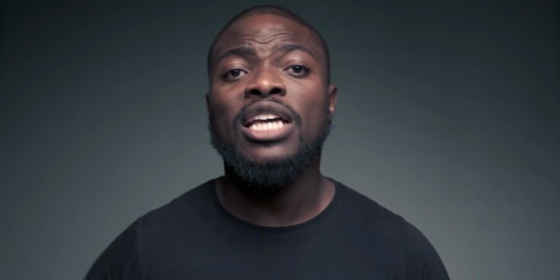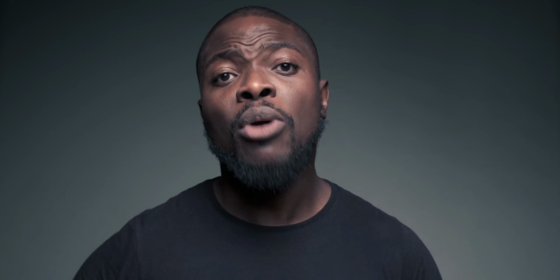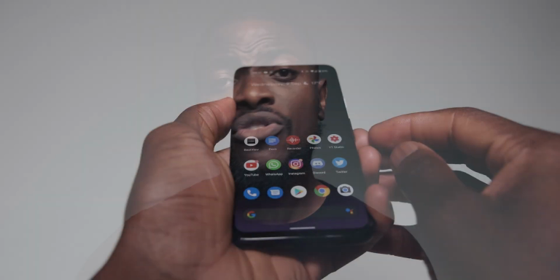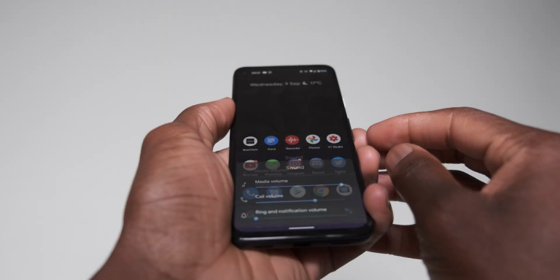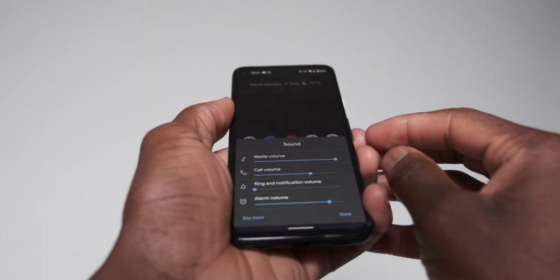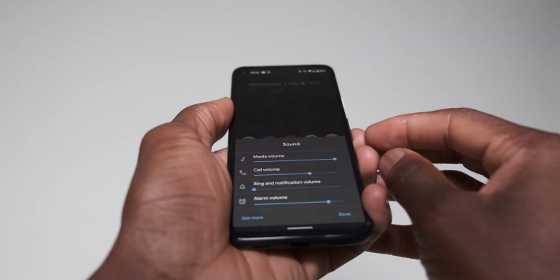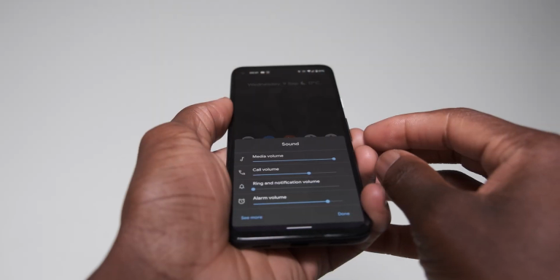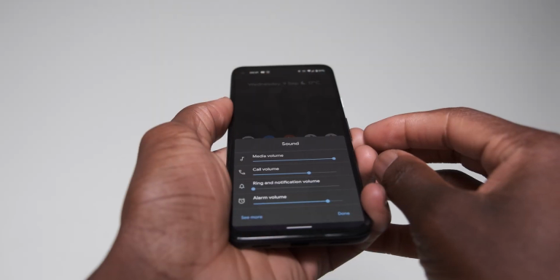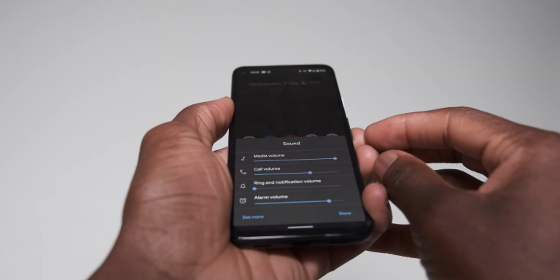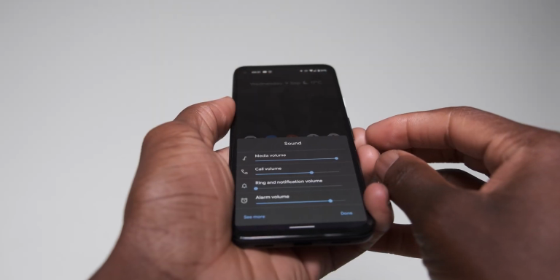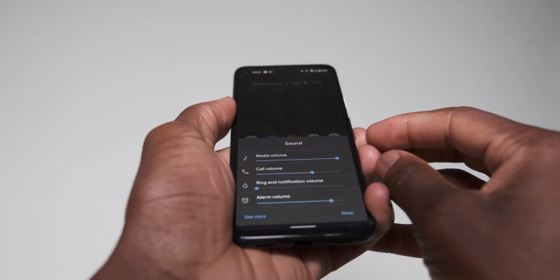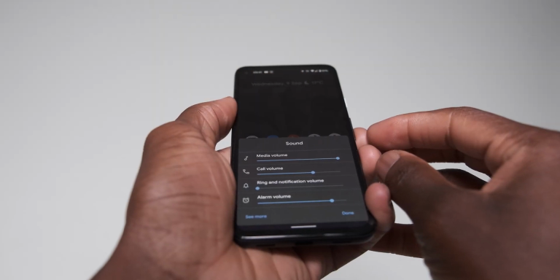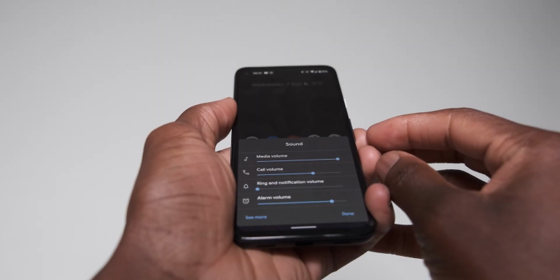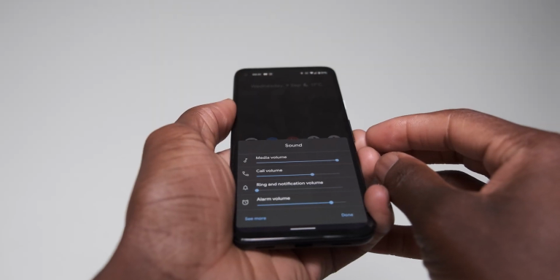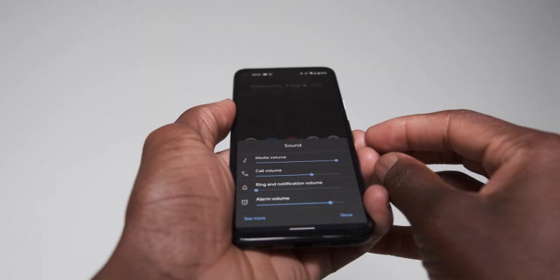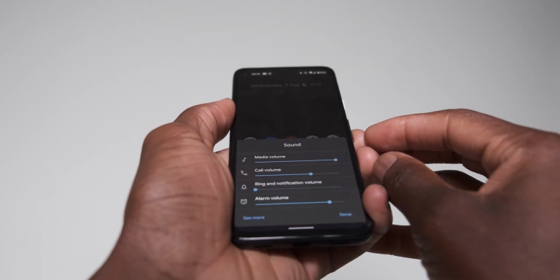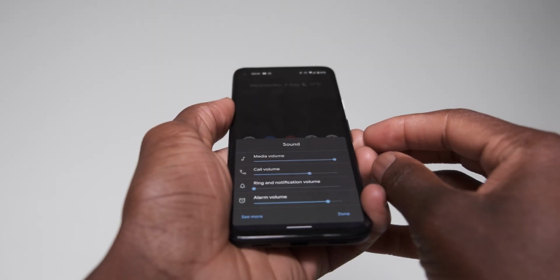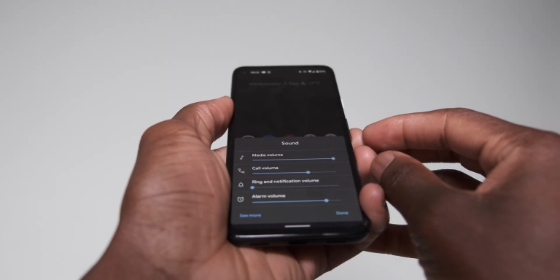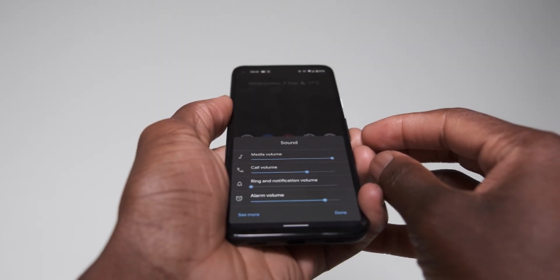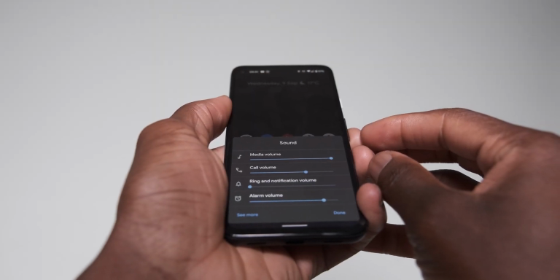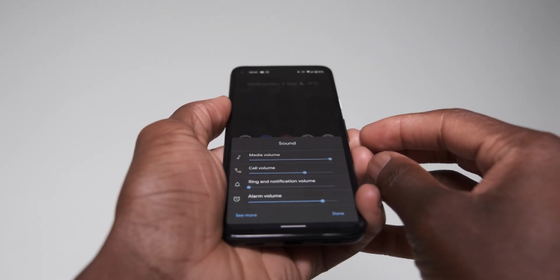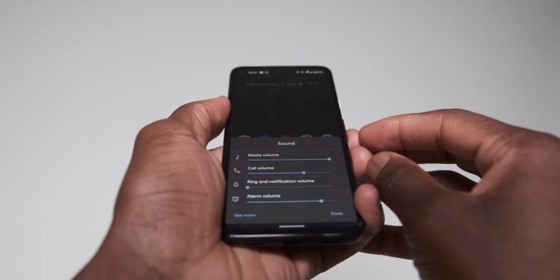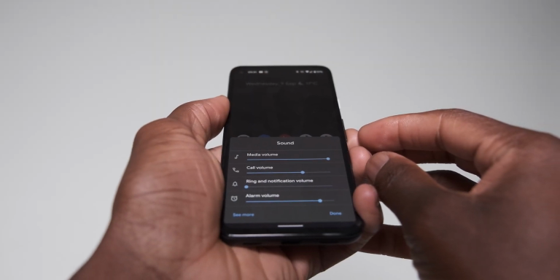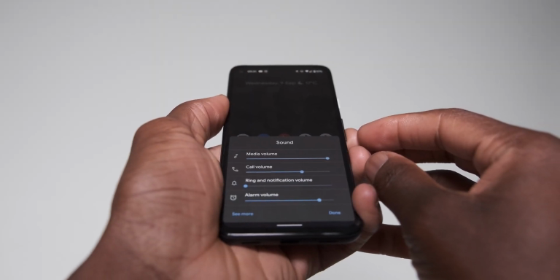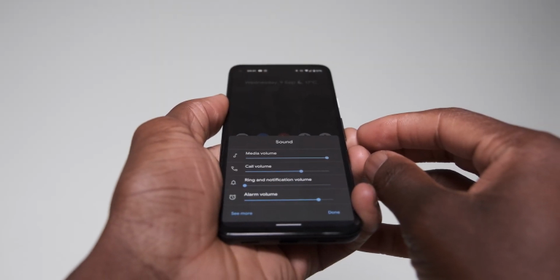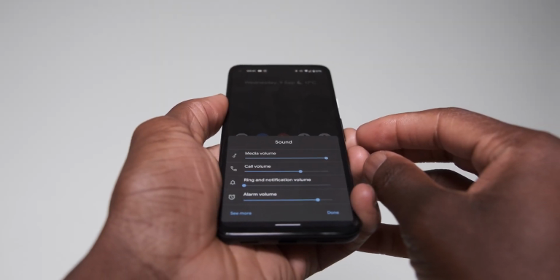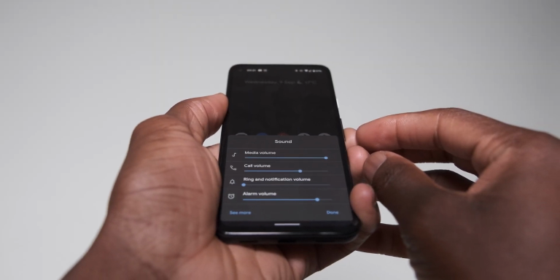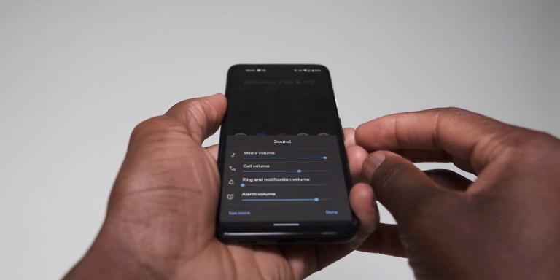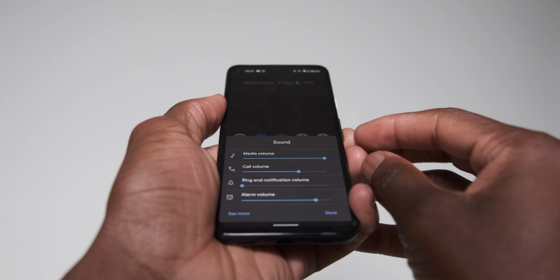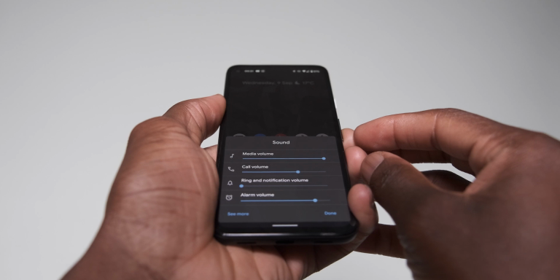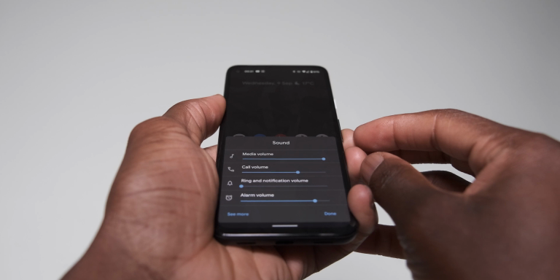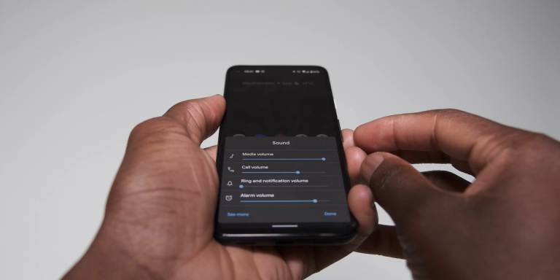As part of the redesigned sound pop-up panel, you can now control the device or system volume directly from there as well.